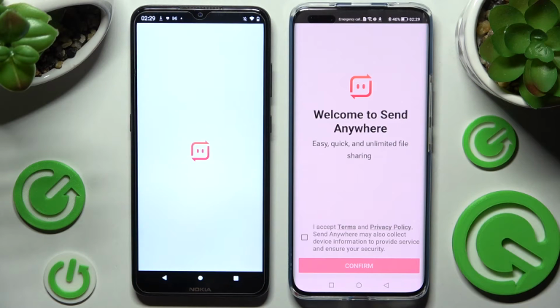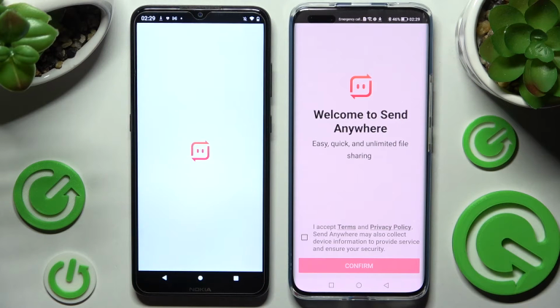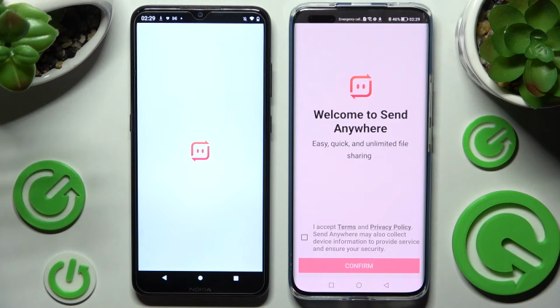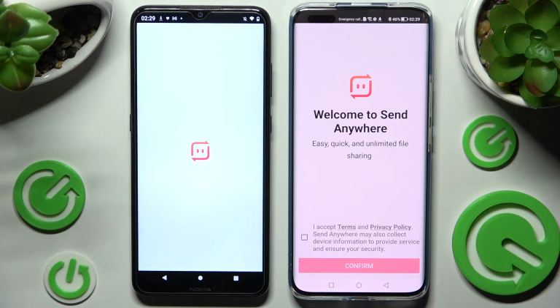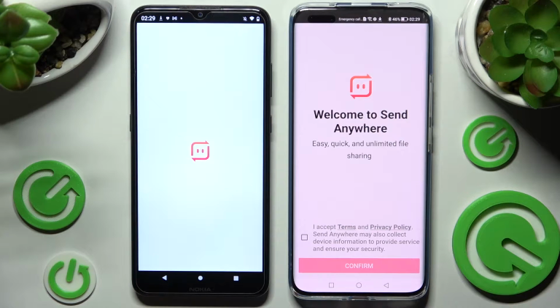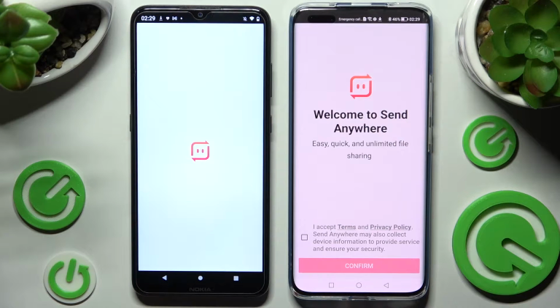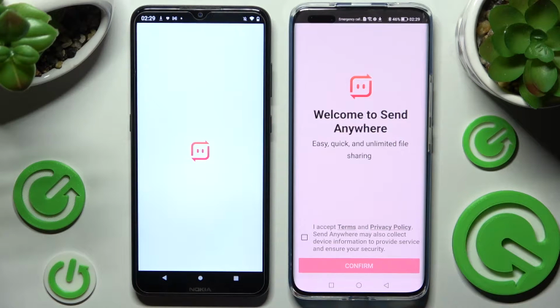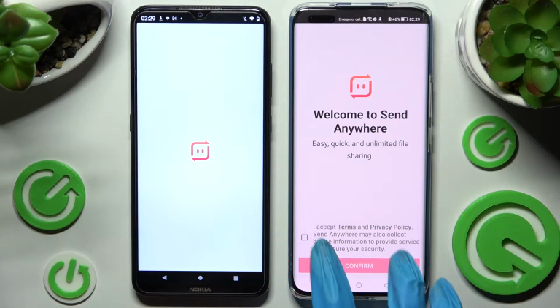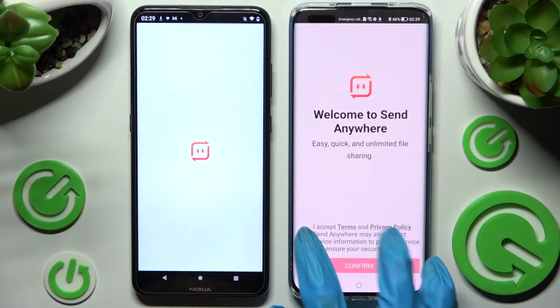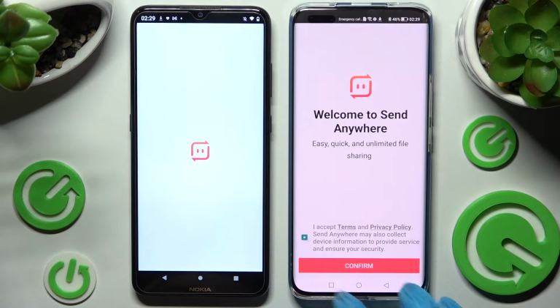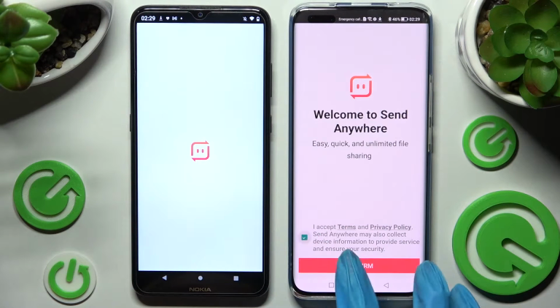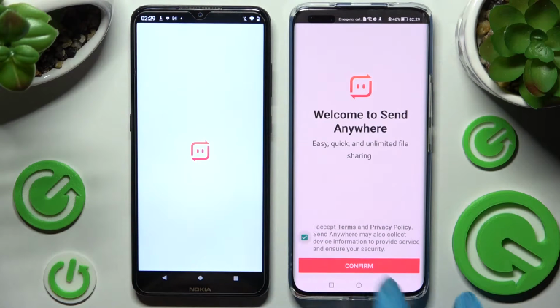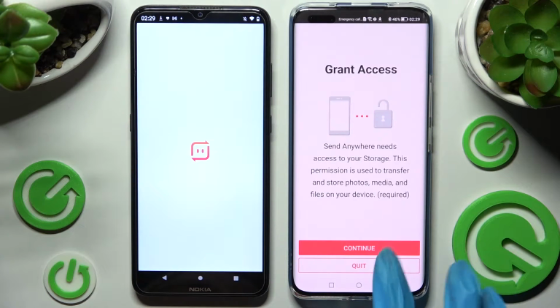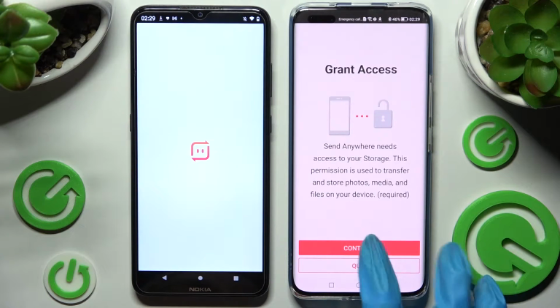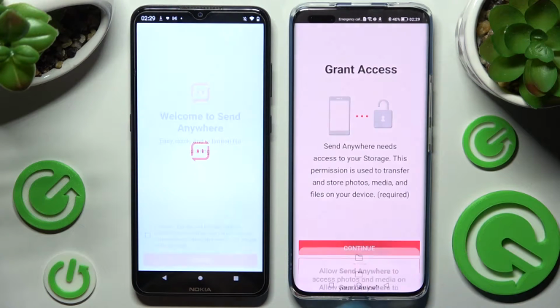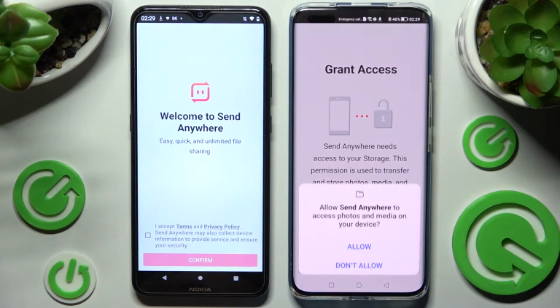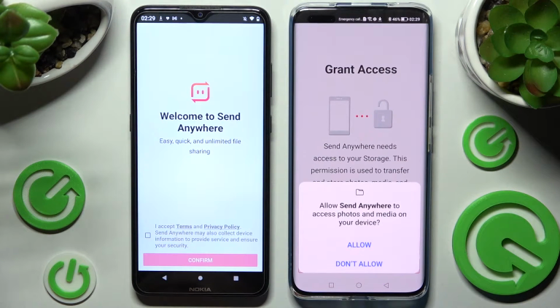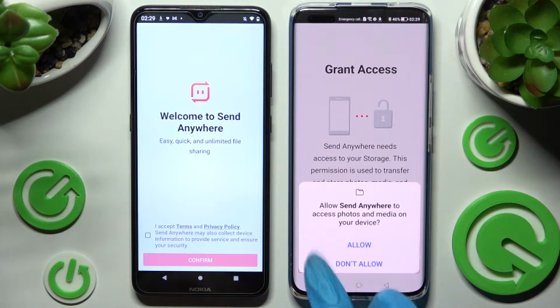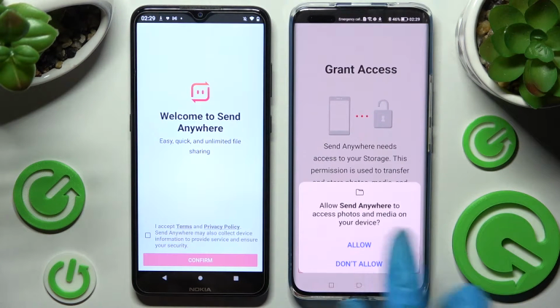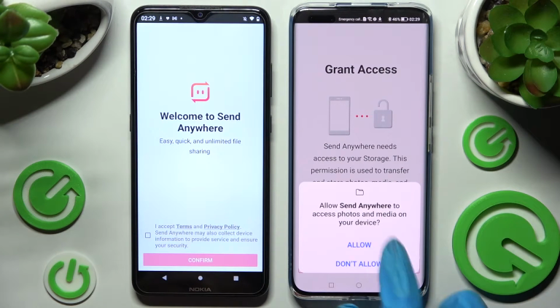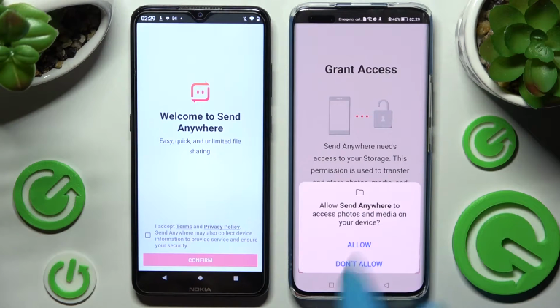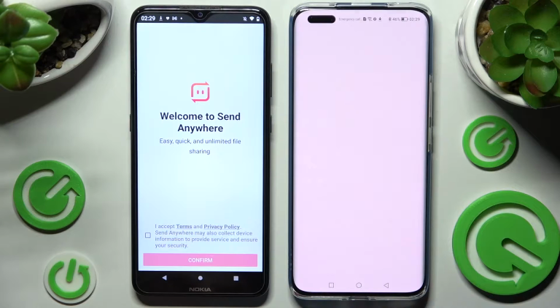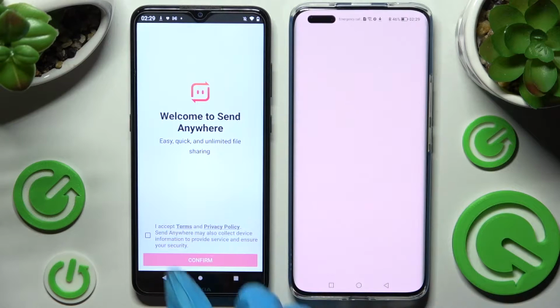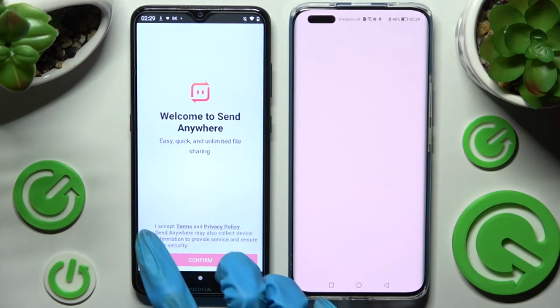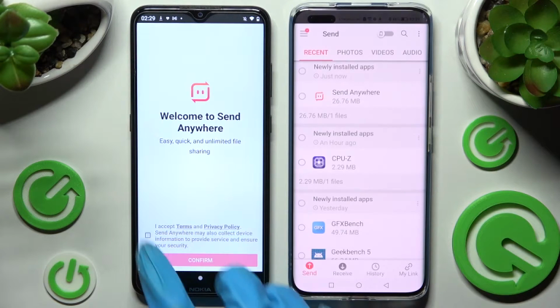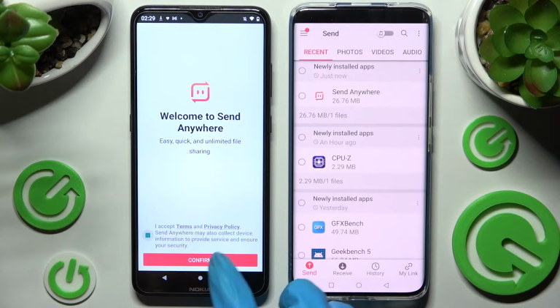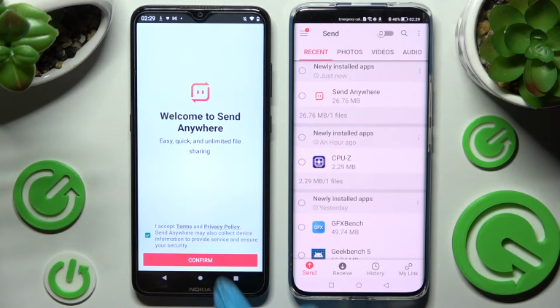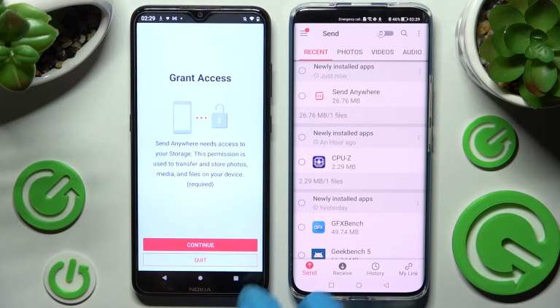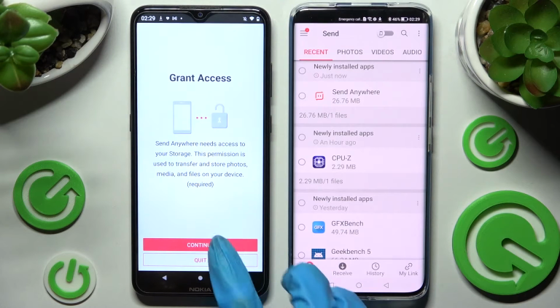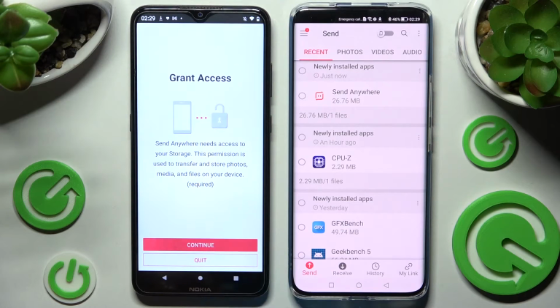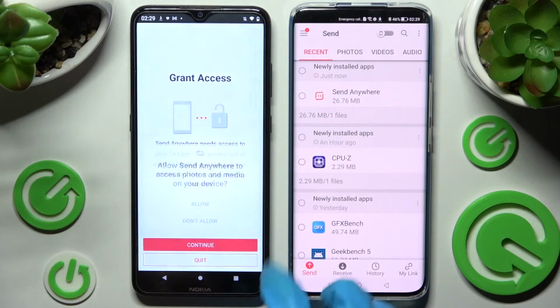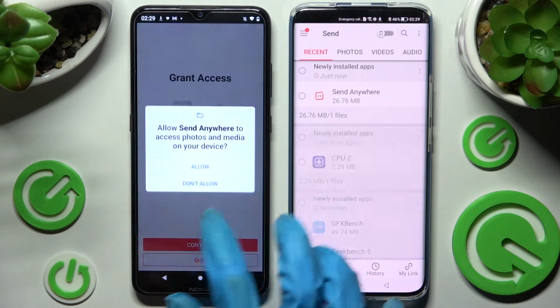Following that, you need to tap on I Accept, Confirm, Continue and Allow. Then do the same on the Android.